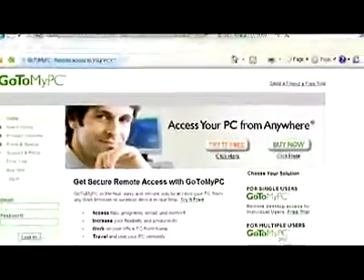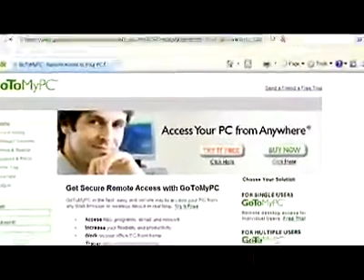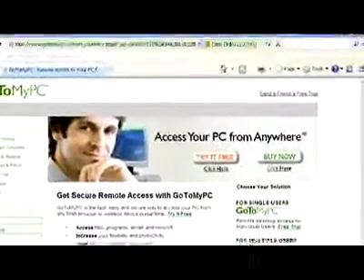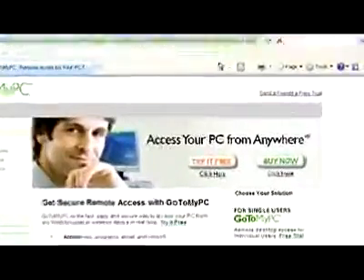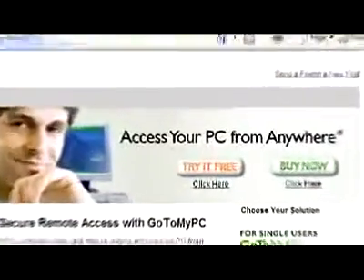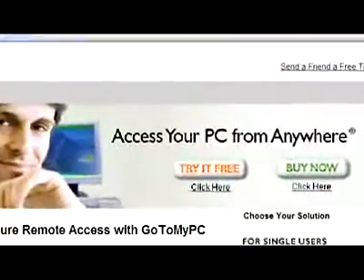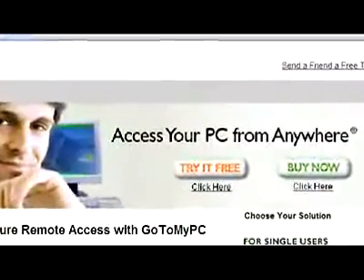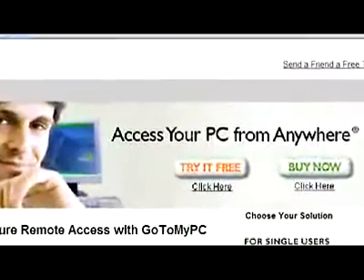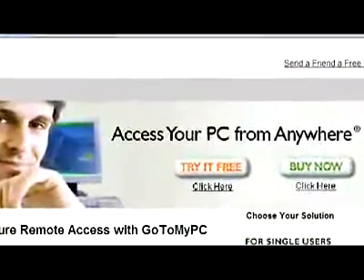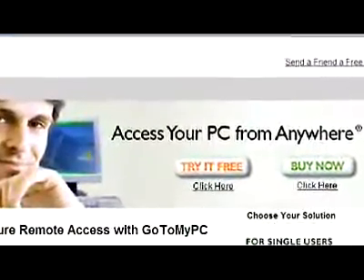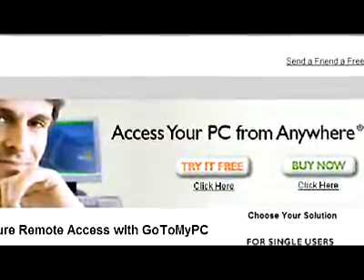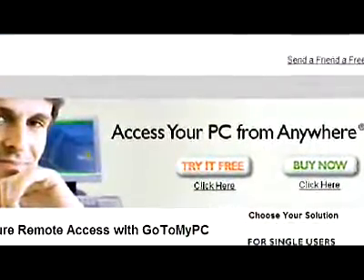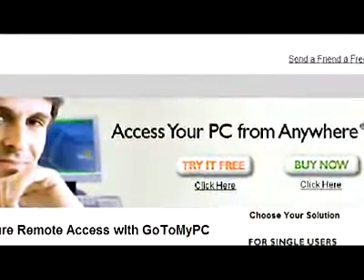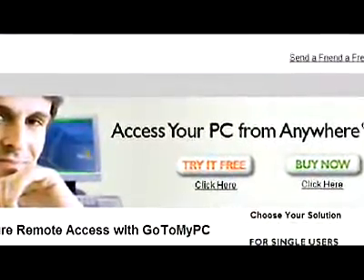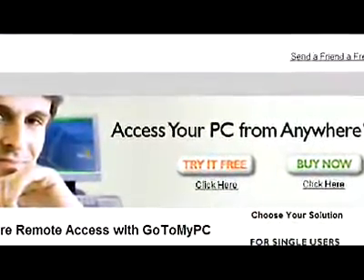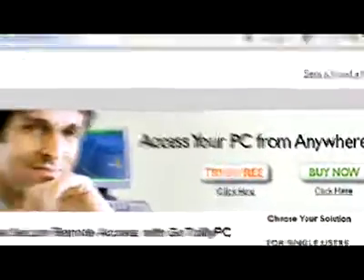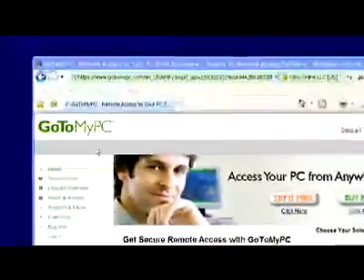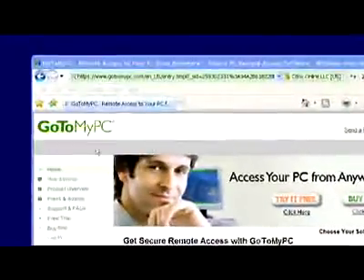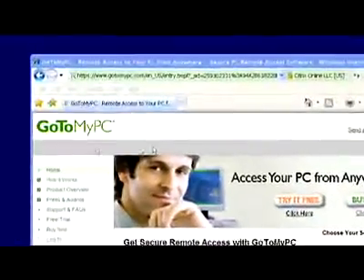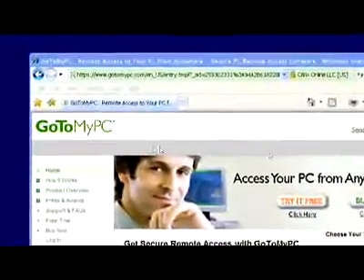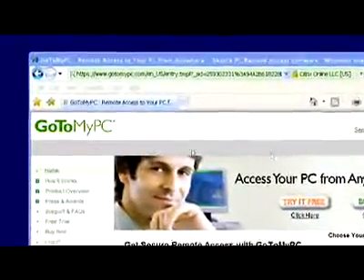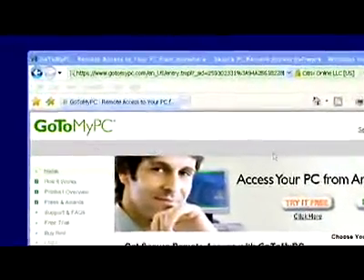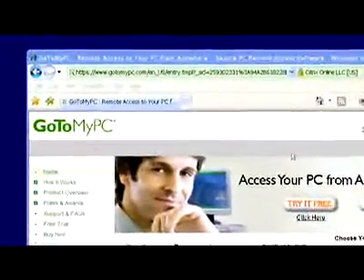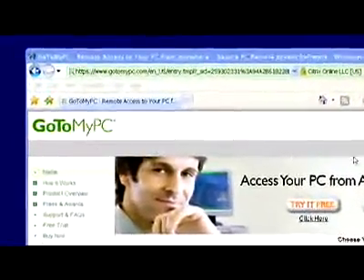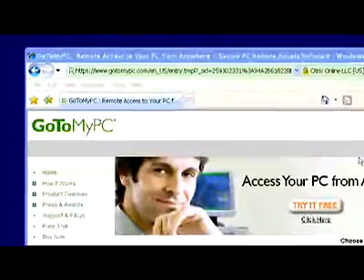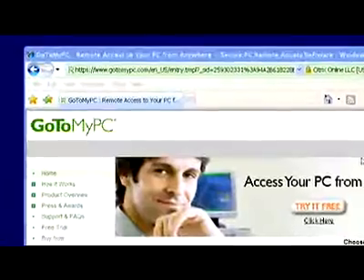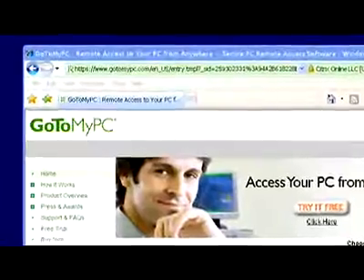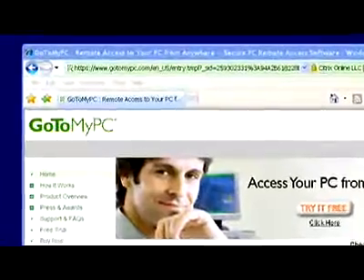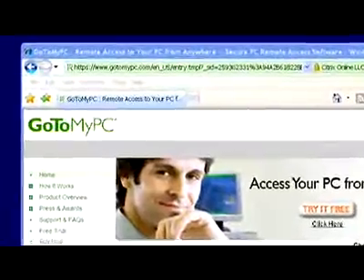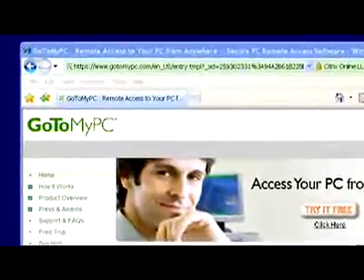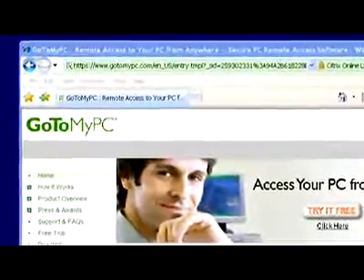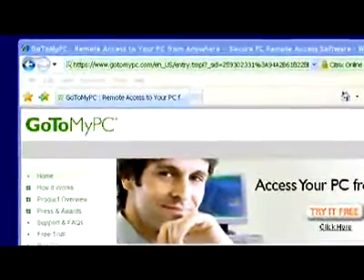With free gotomypc.com capability, the MediaSmart Server even allows you to share applications.